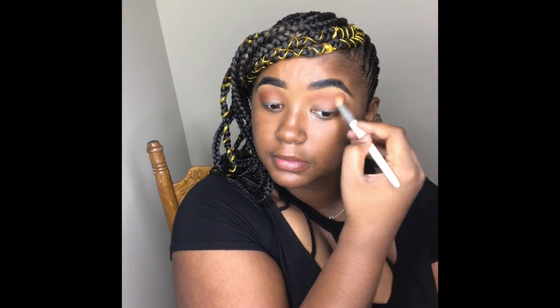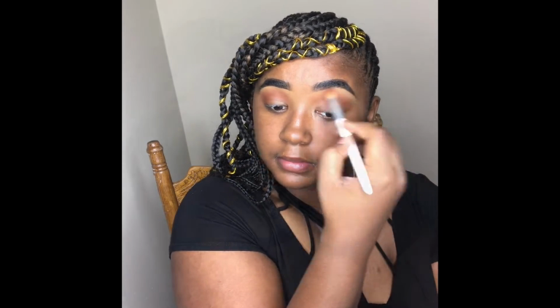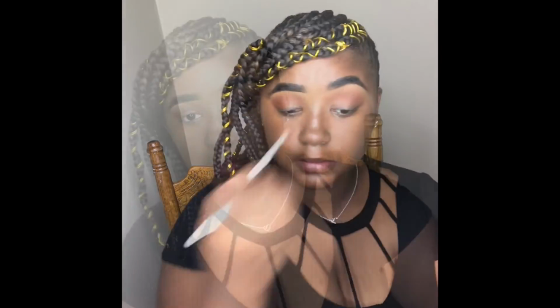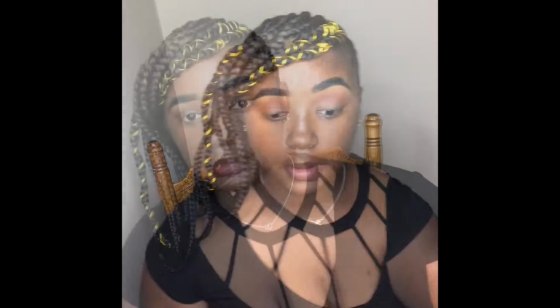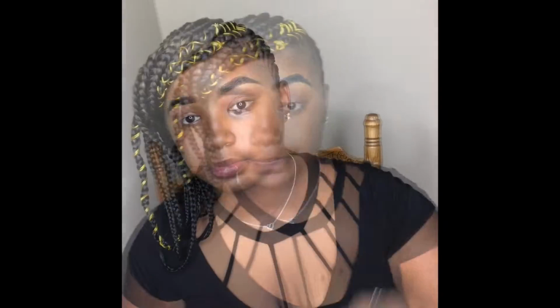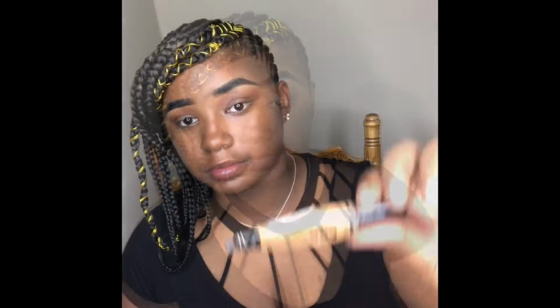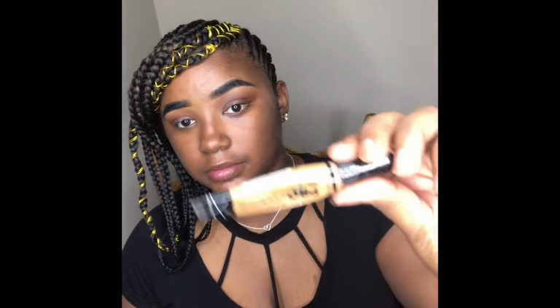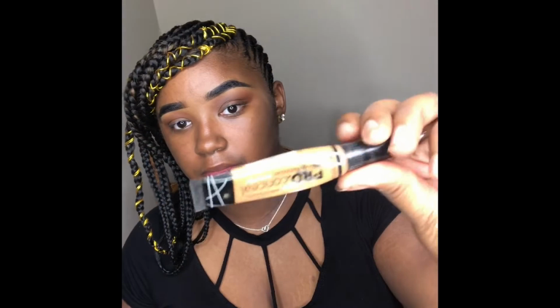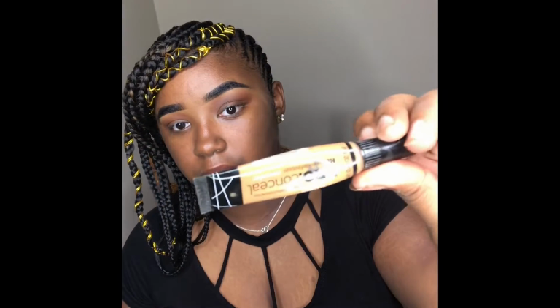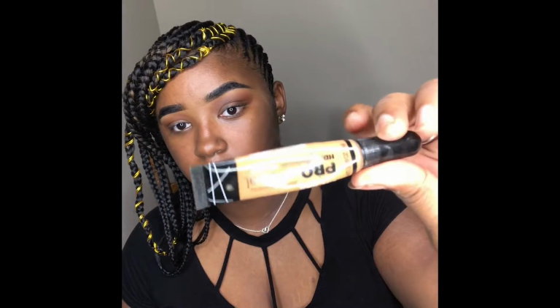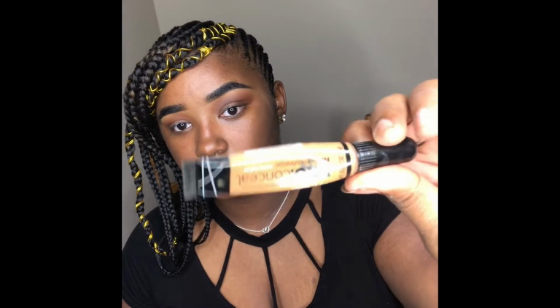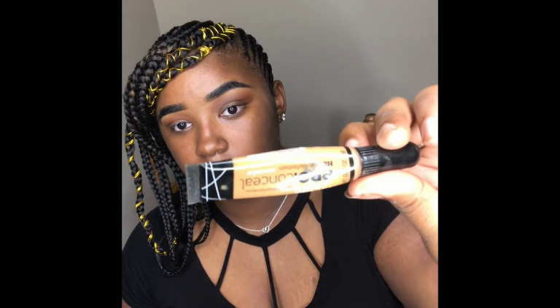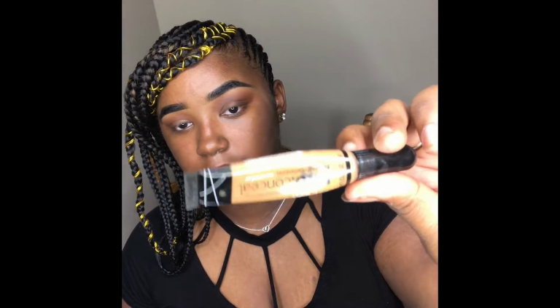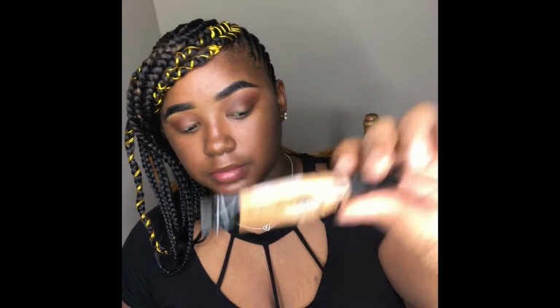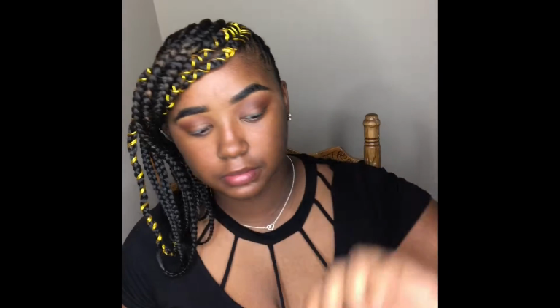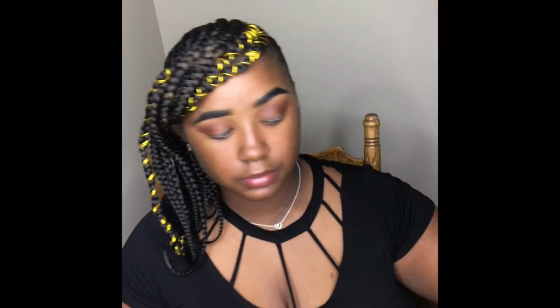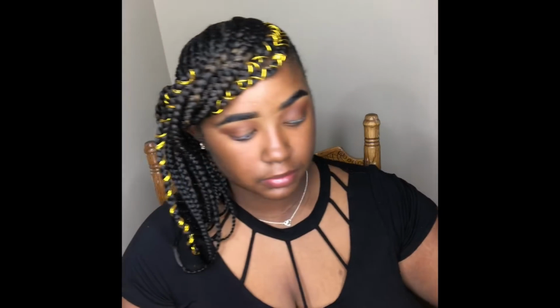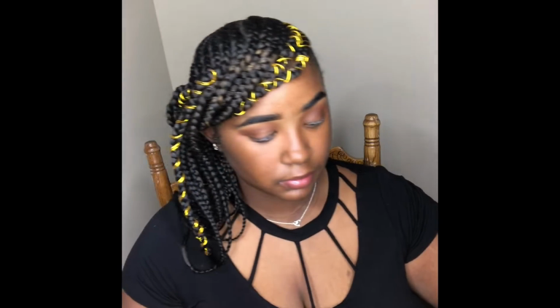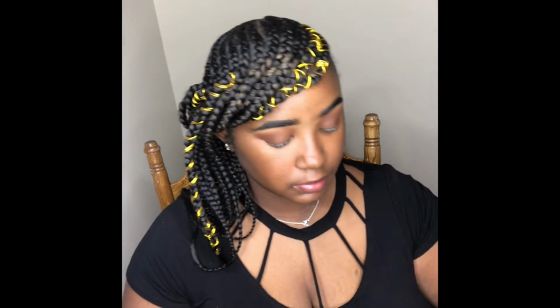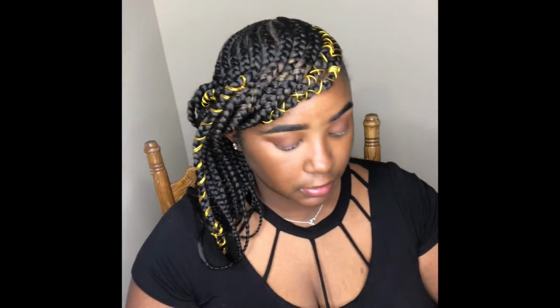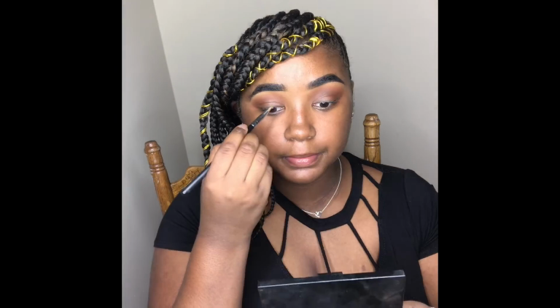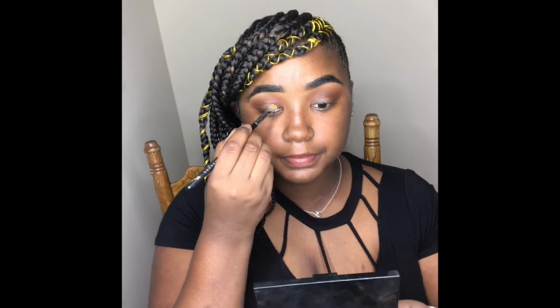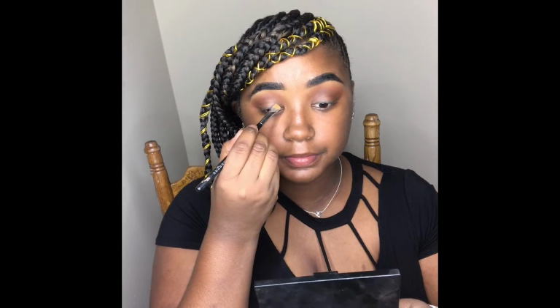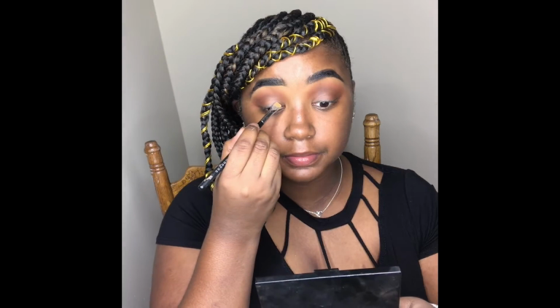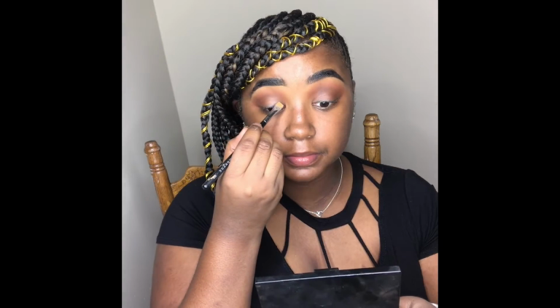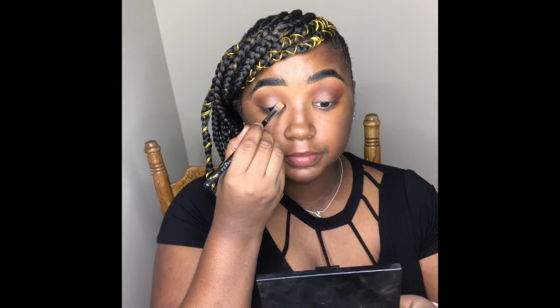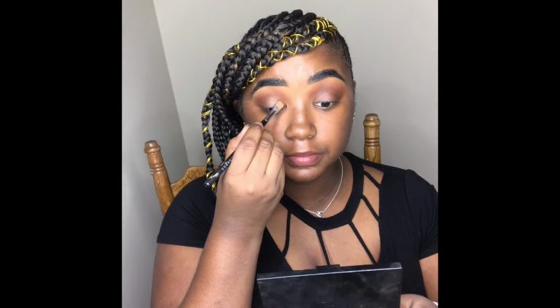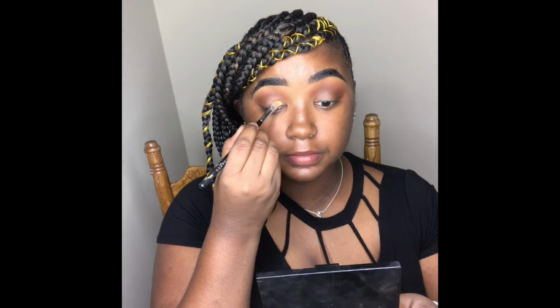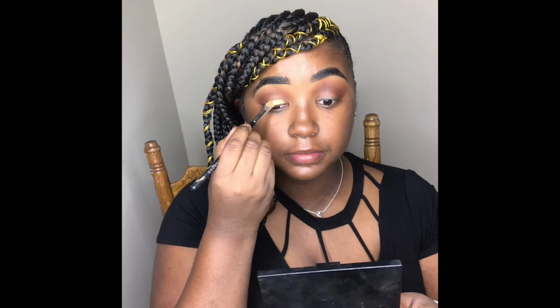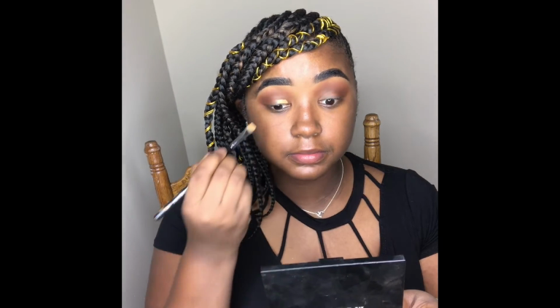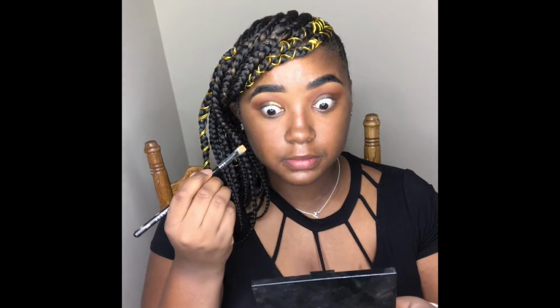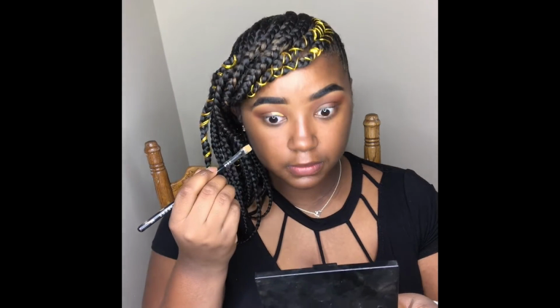Next I'm going to take my LA Girl Pro Concealer in the shade Fawn to cut out my crease.